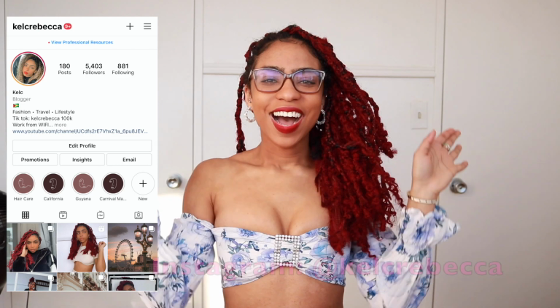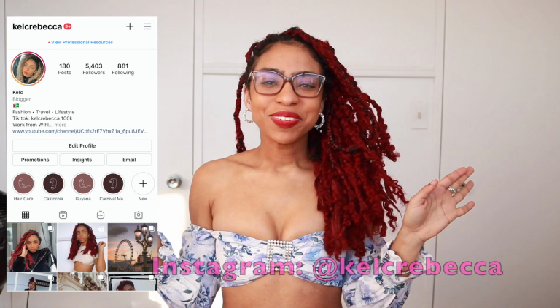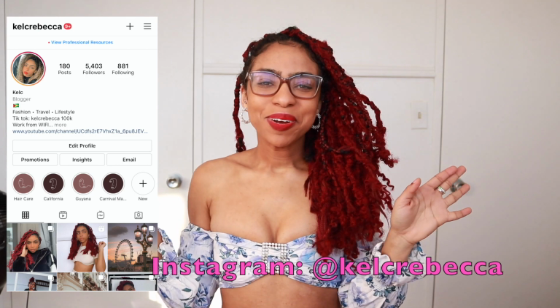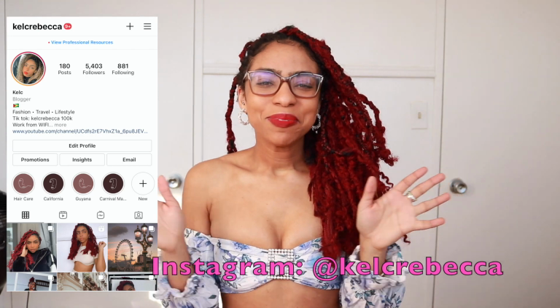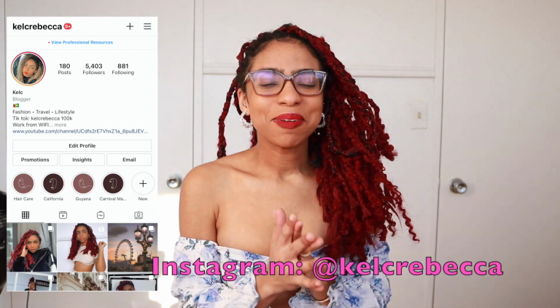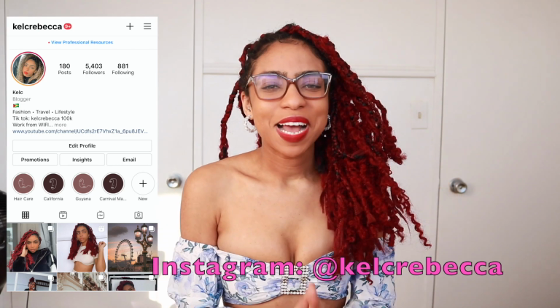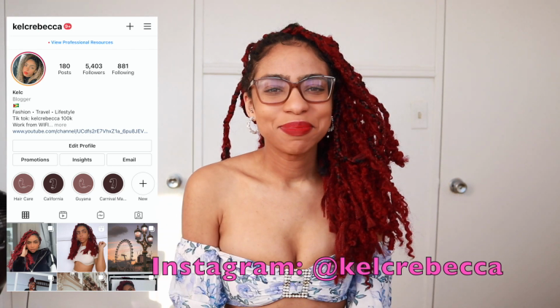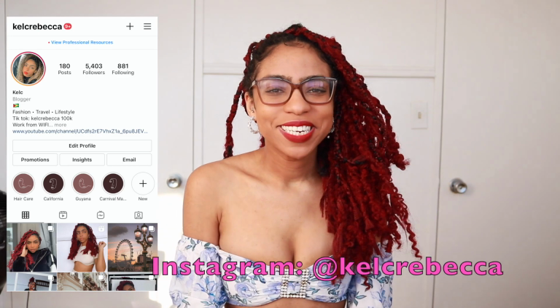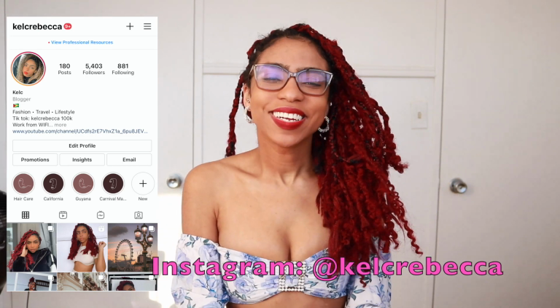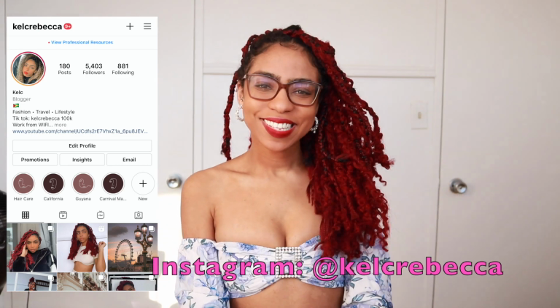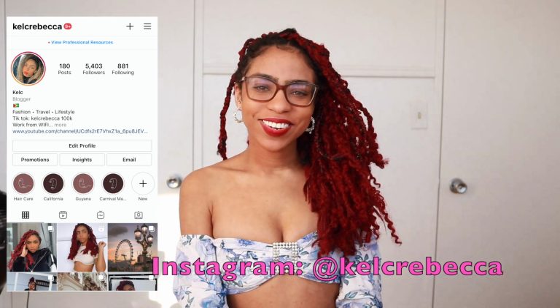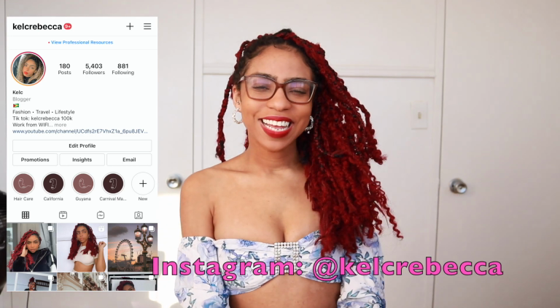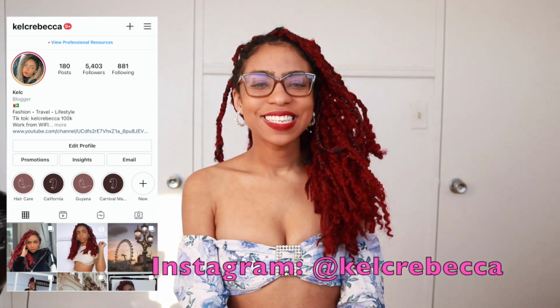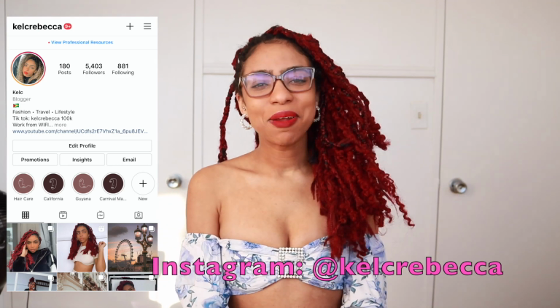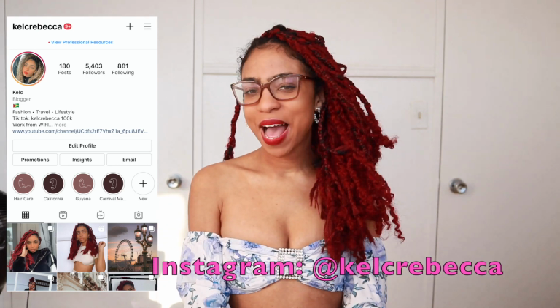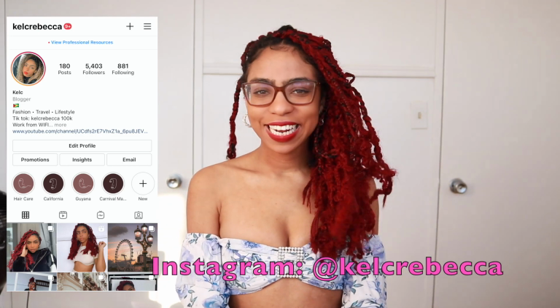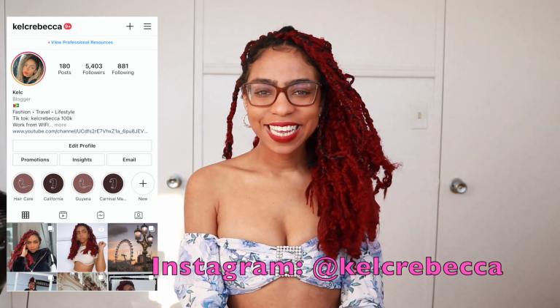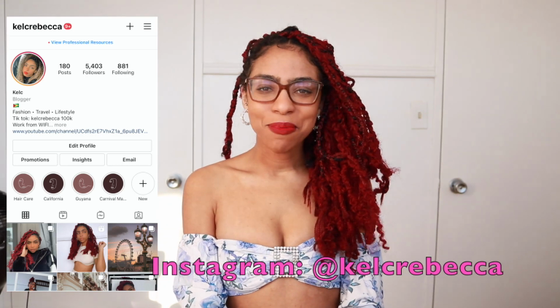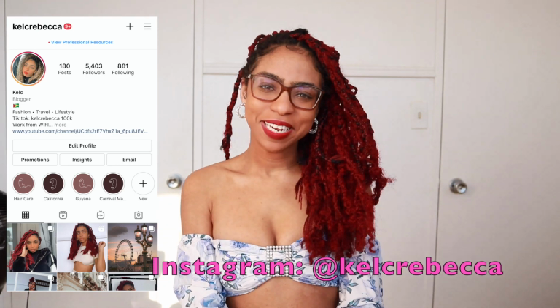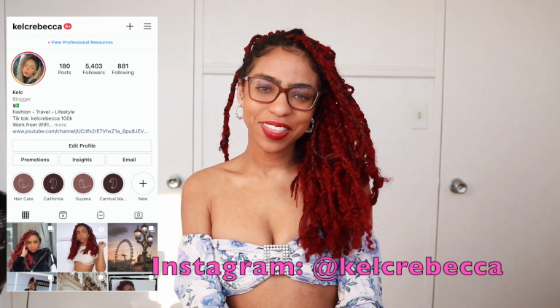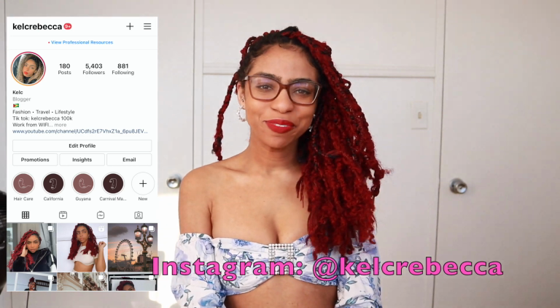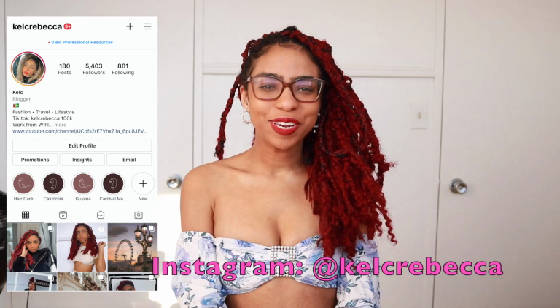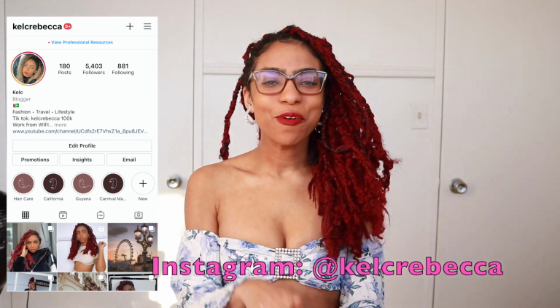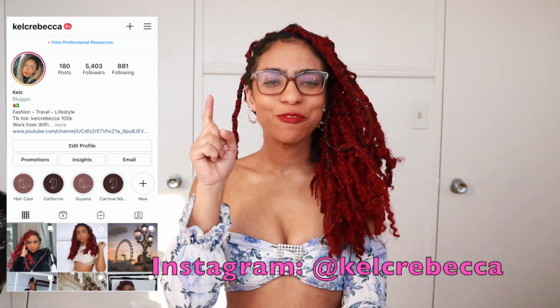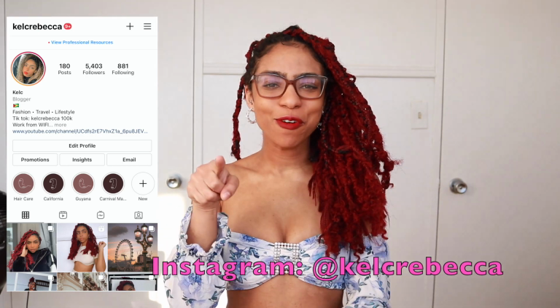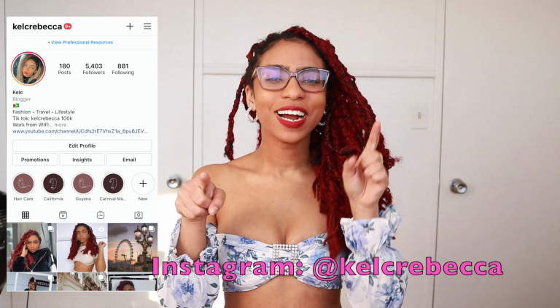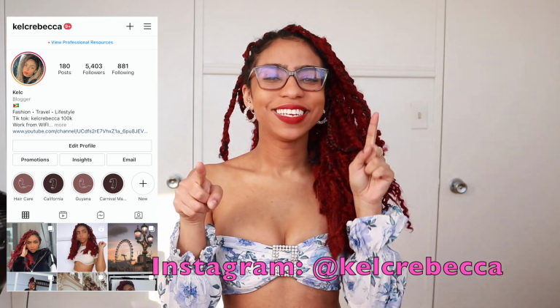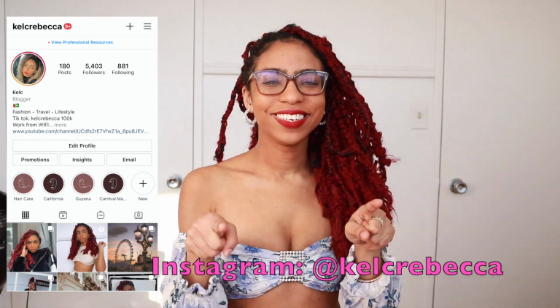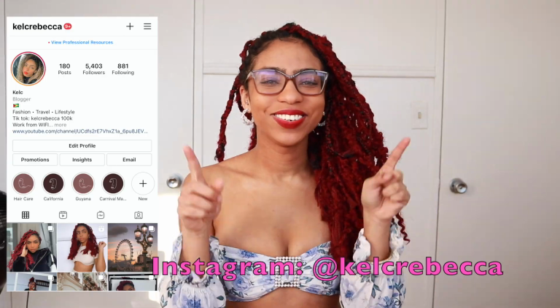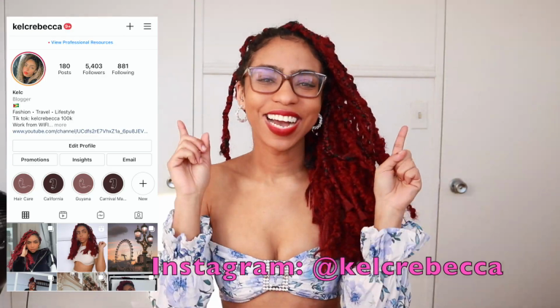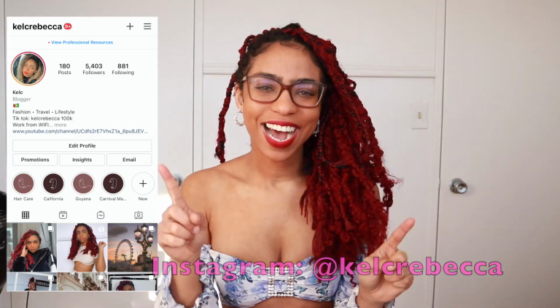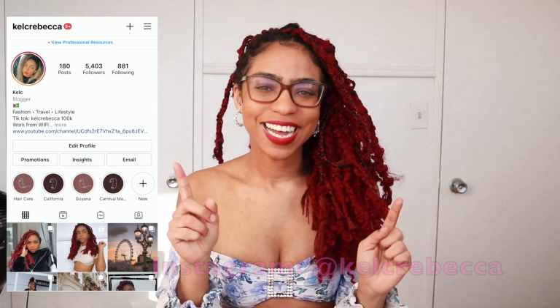Hi everyone, welcome back to my channel. It's your girl Kelsey and I'm back at it again with another video for you guys.